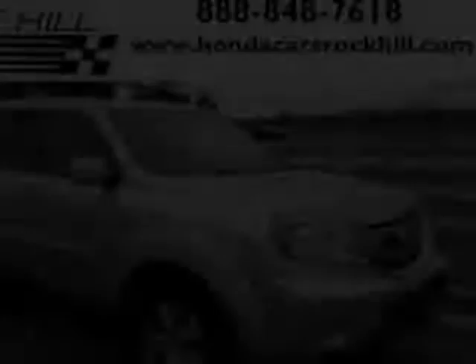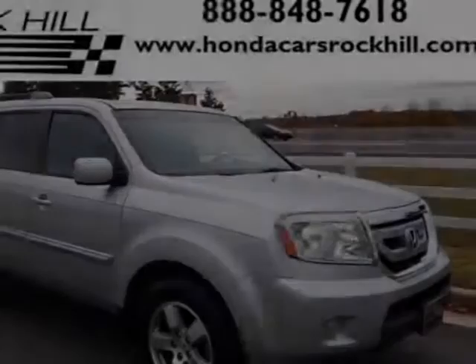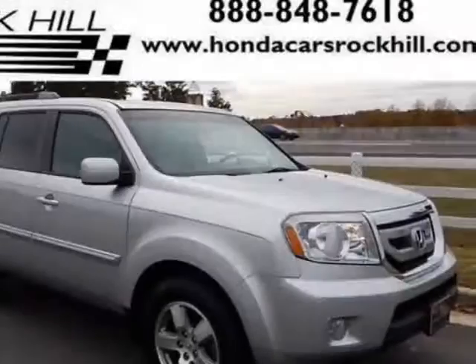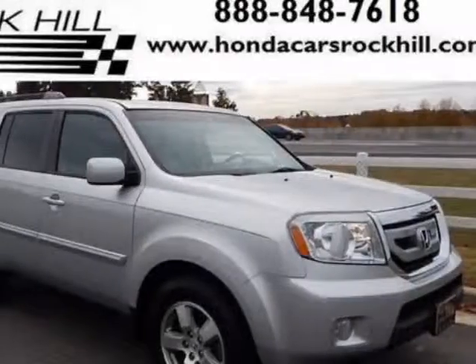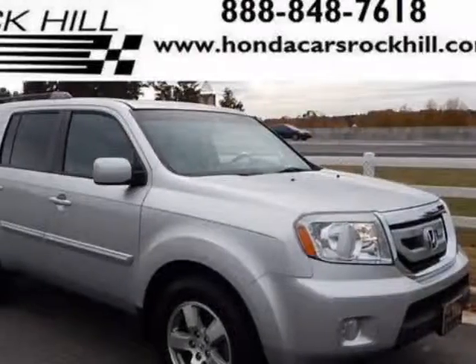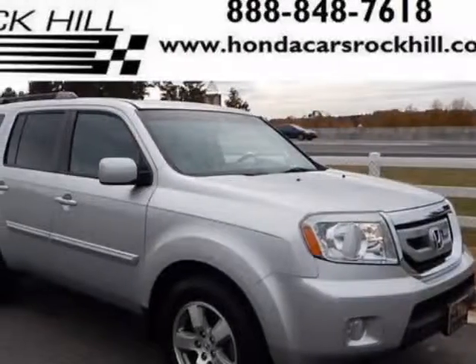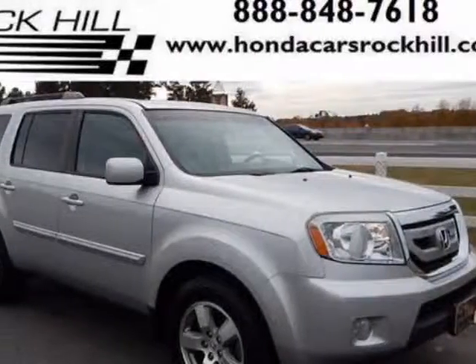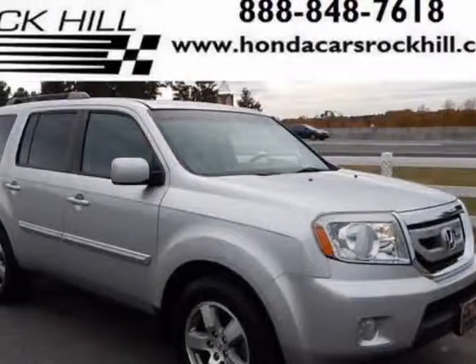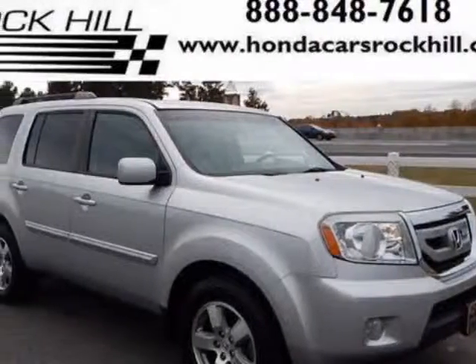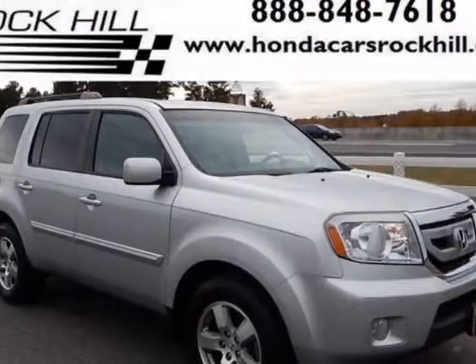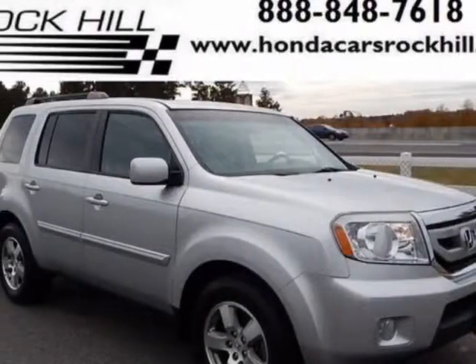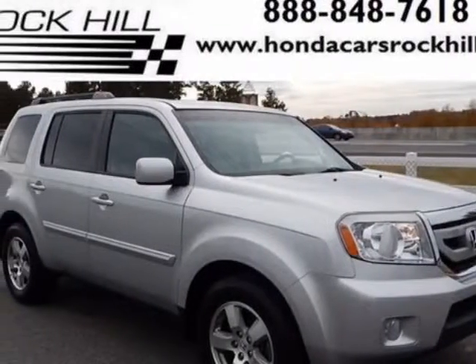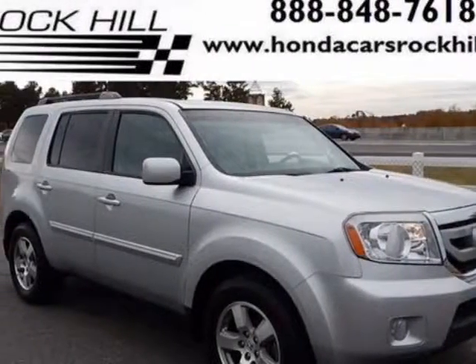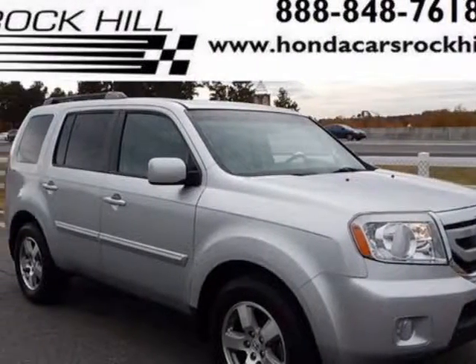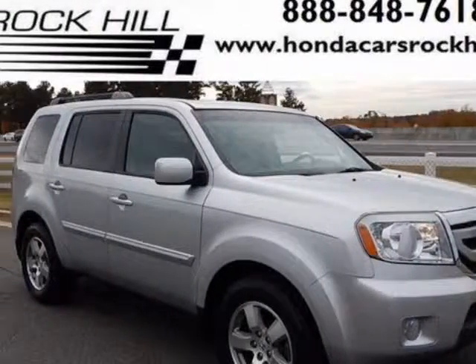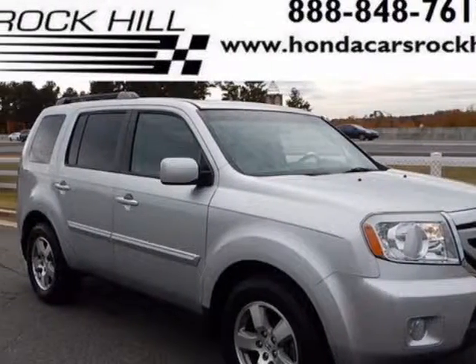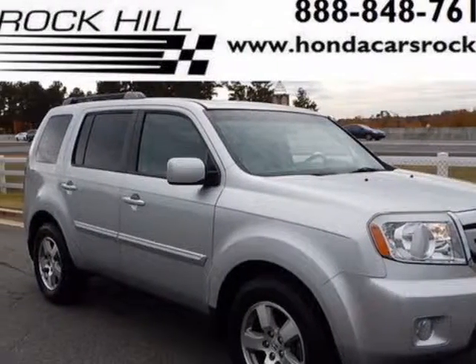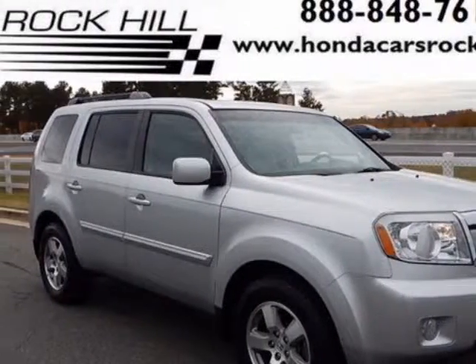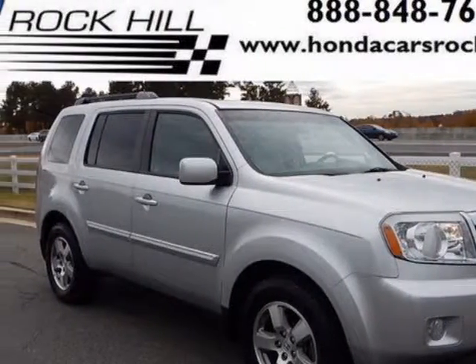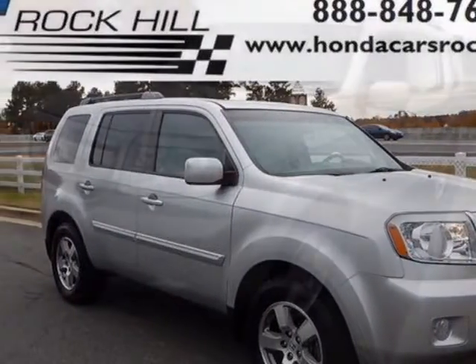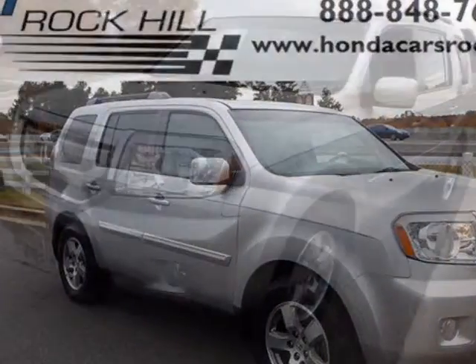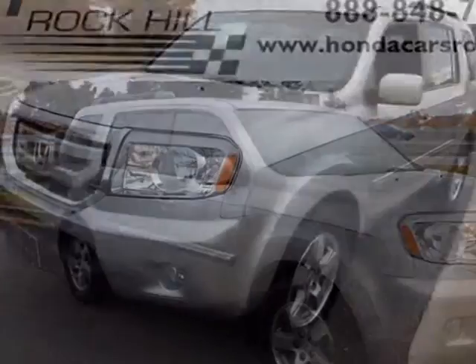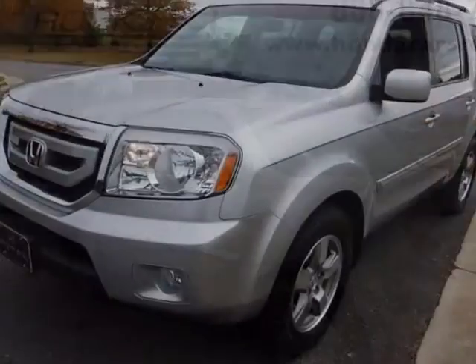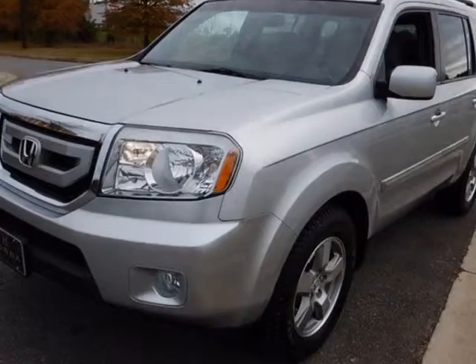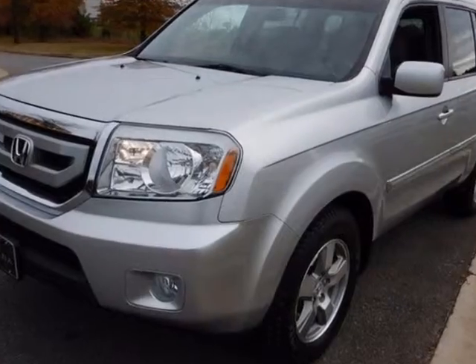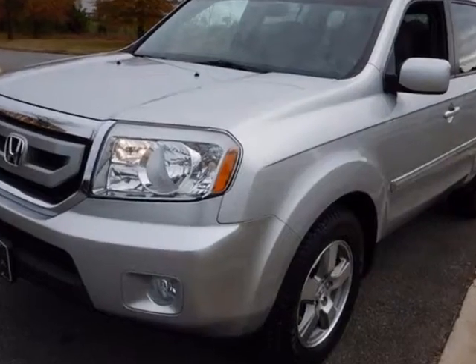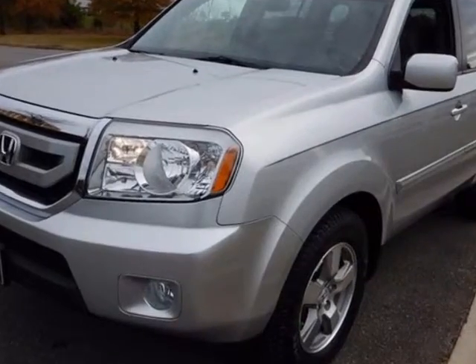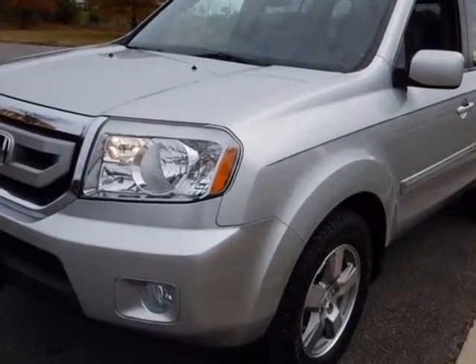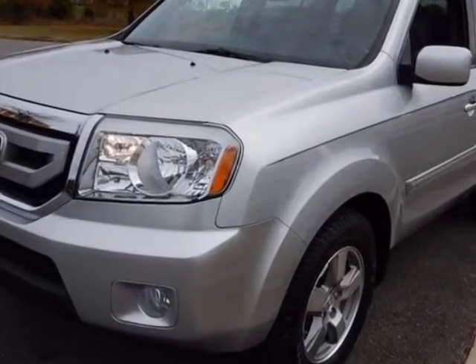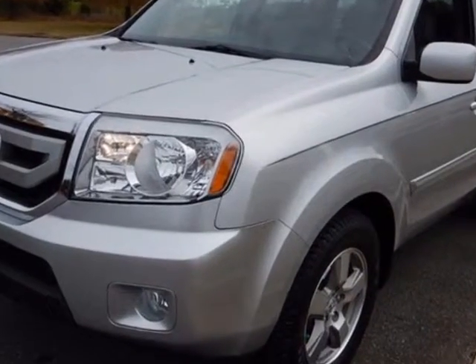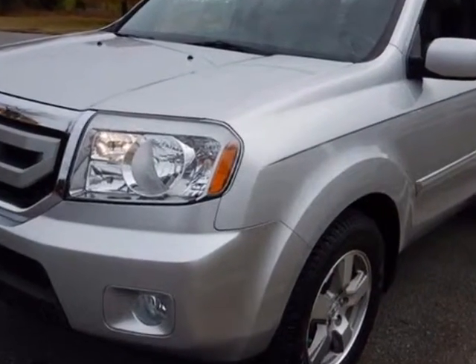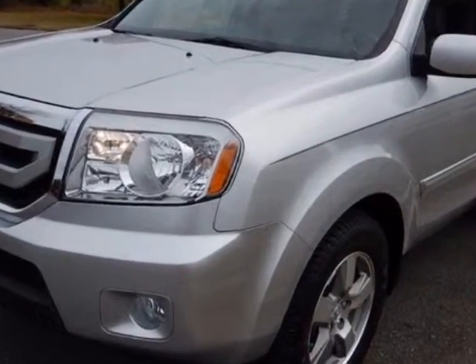Look at this 2011 Honda Pilot. This Pilot has just under 38,500 miles.